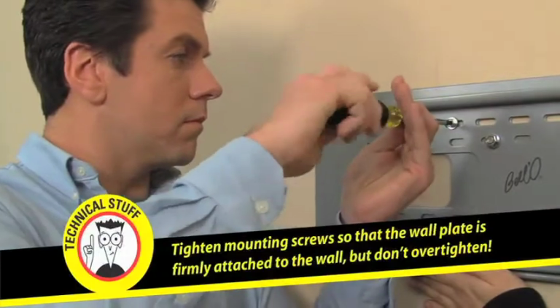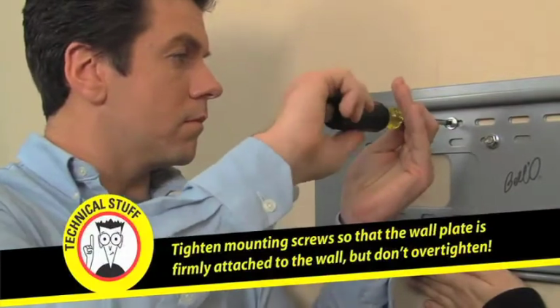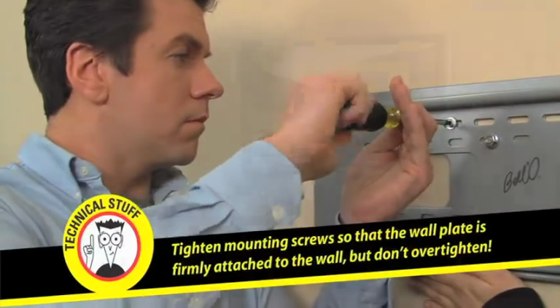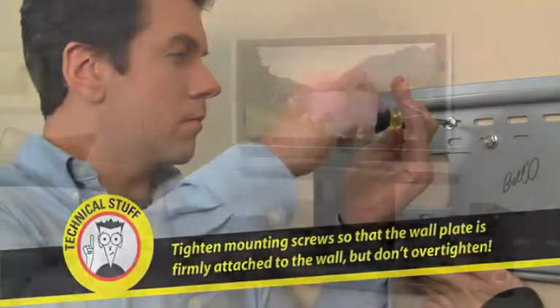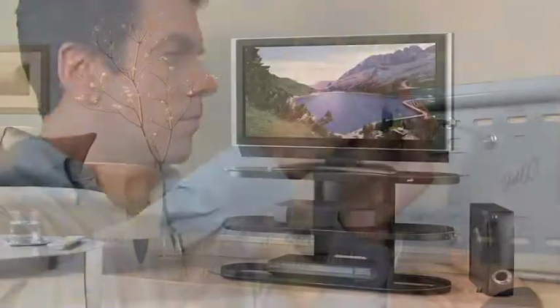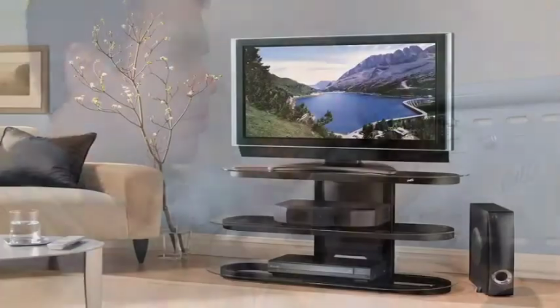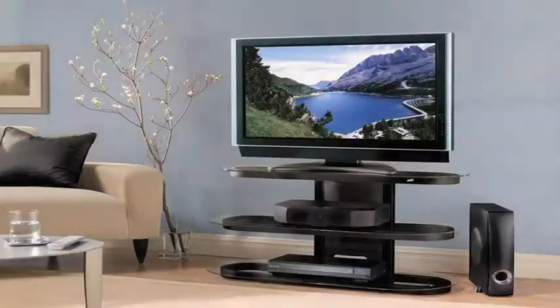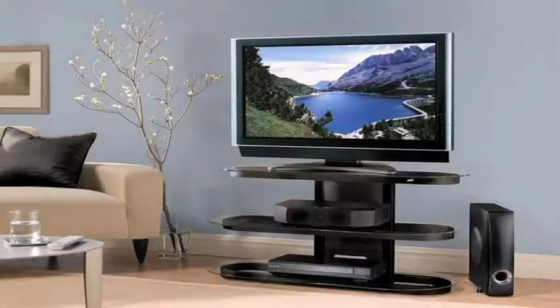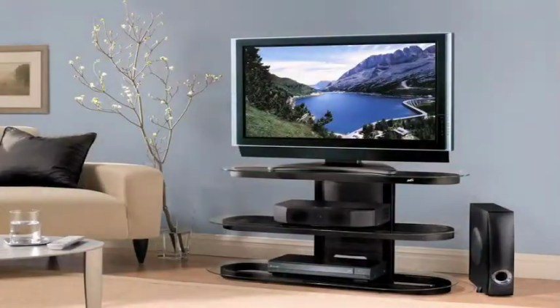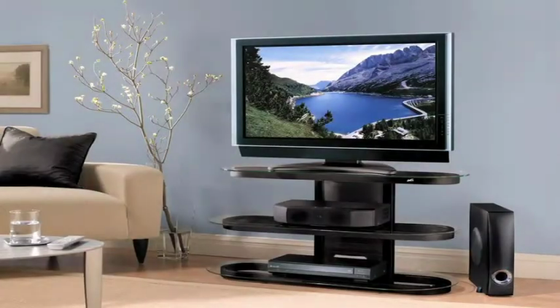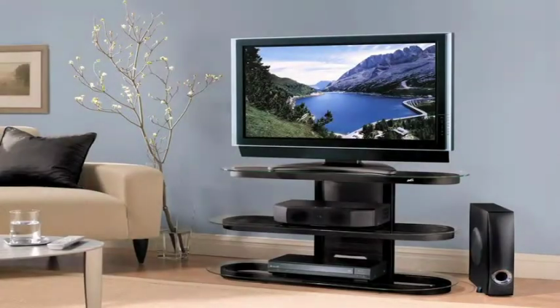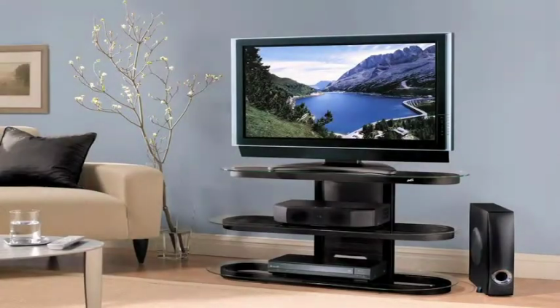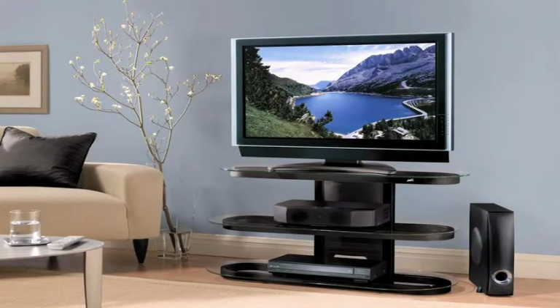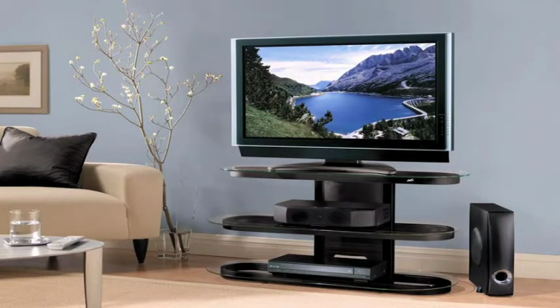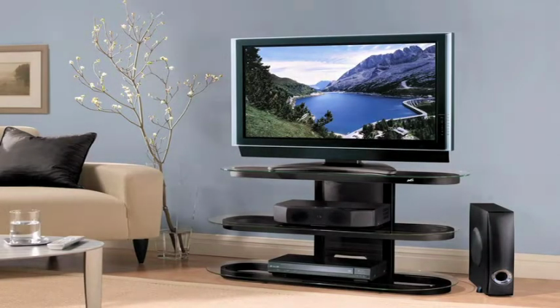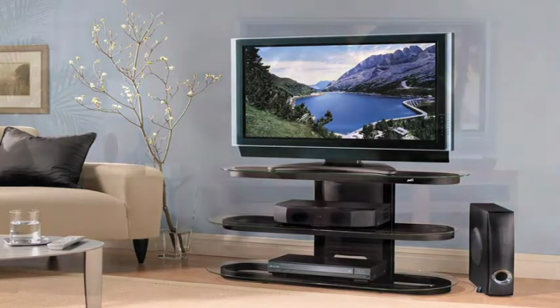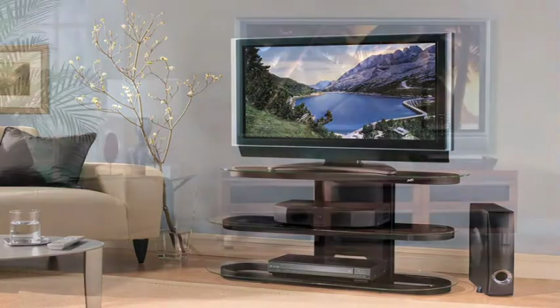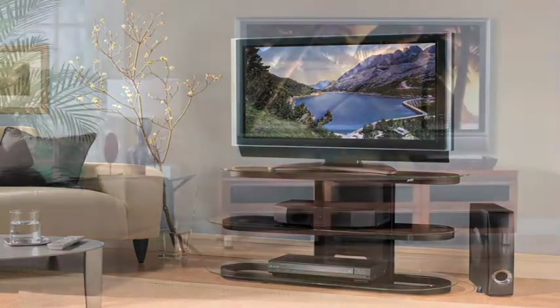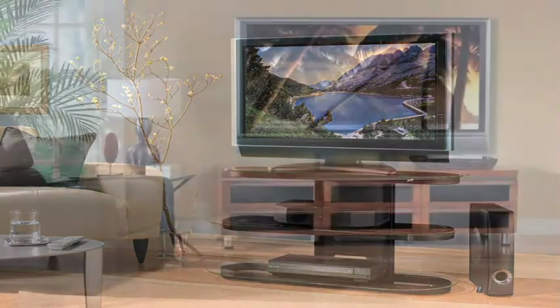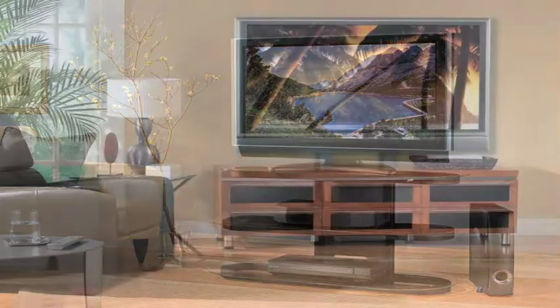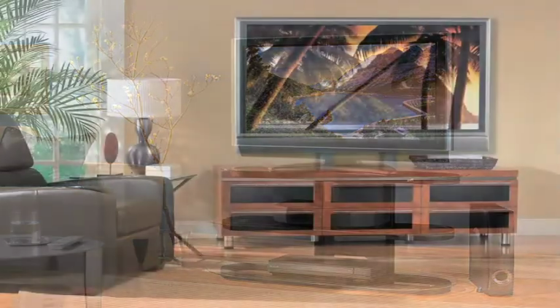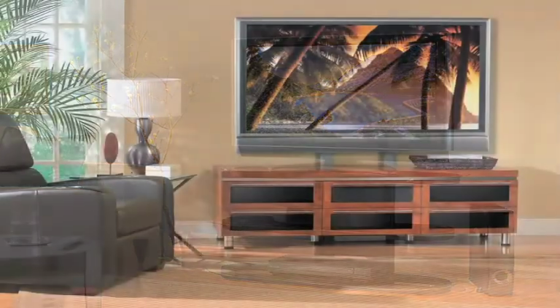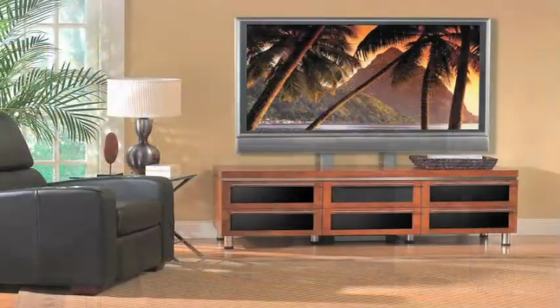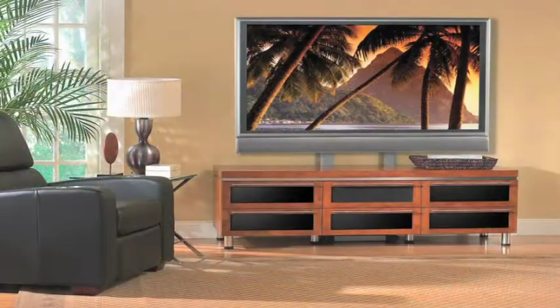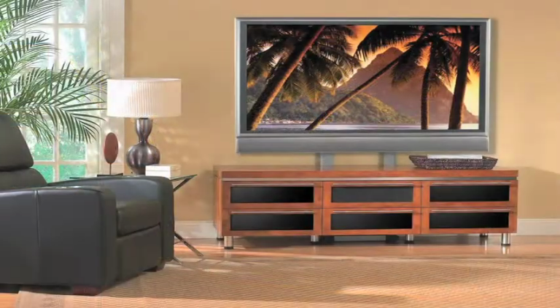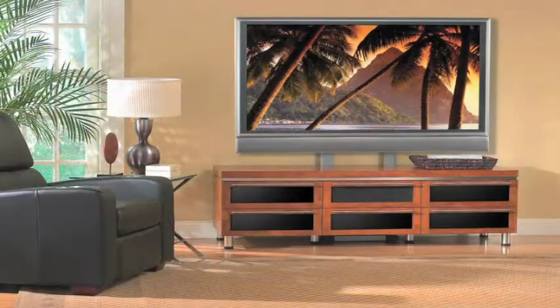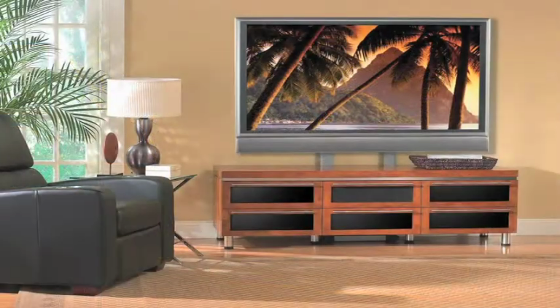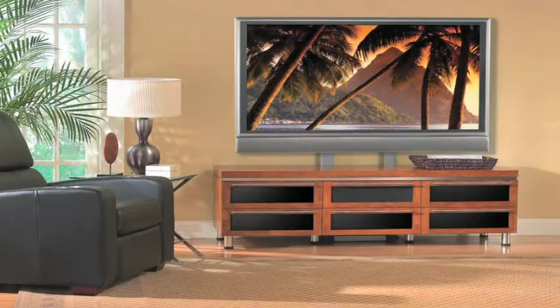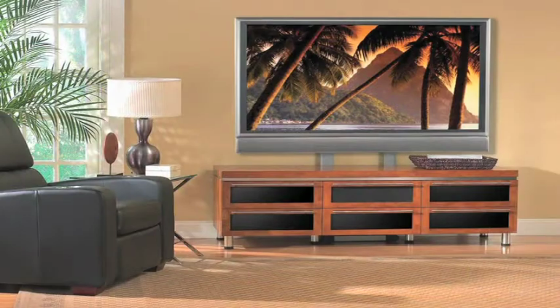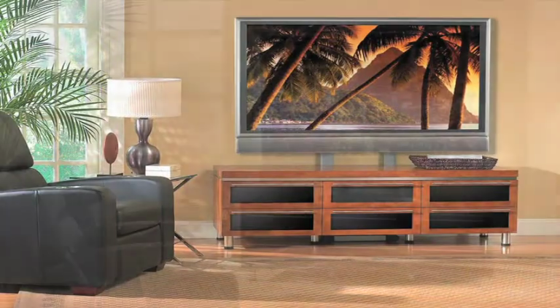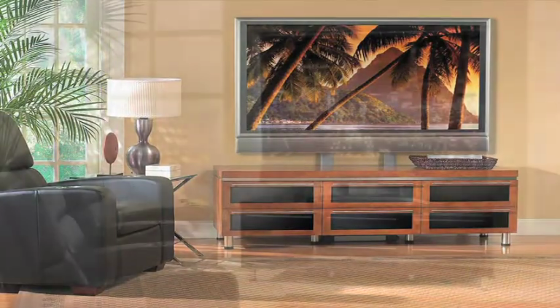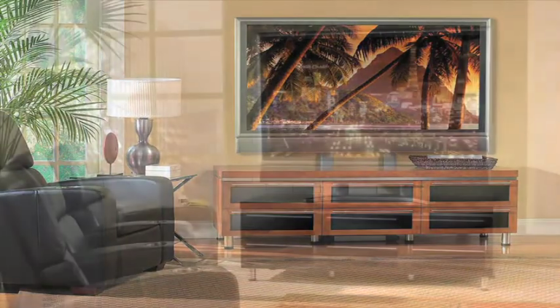When consumers look for high-quality, precision-engineered home theatre furniture, they turn to Bello.